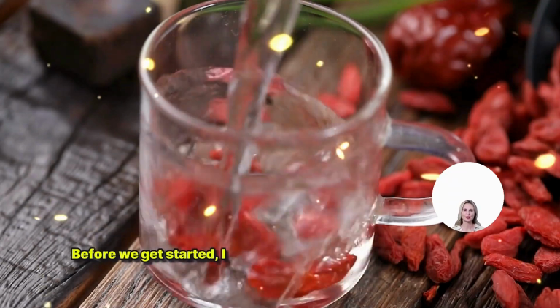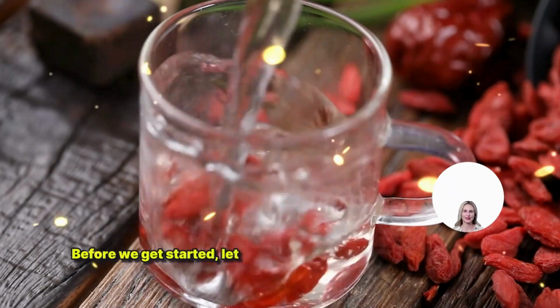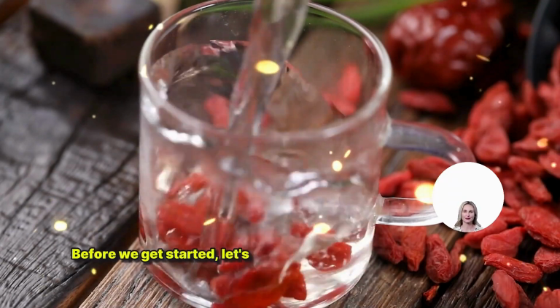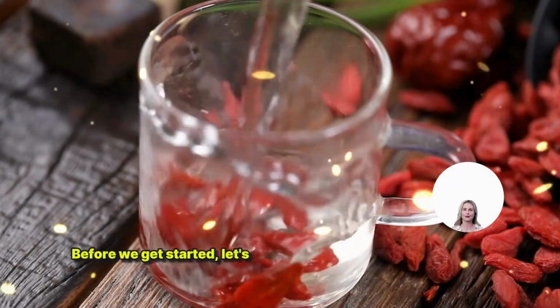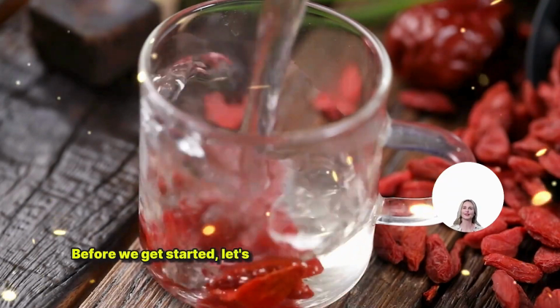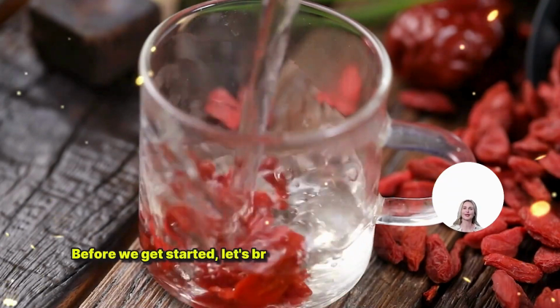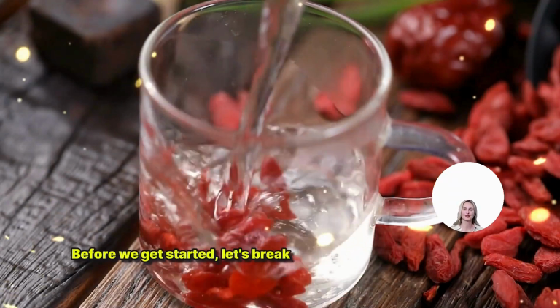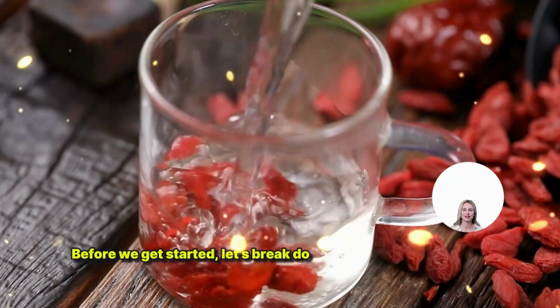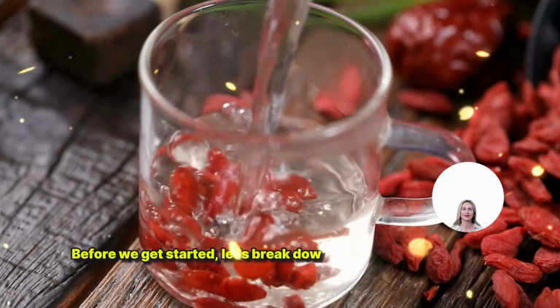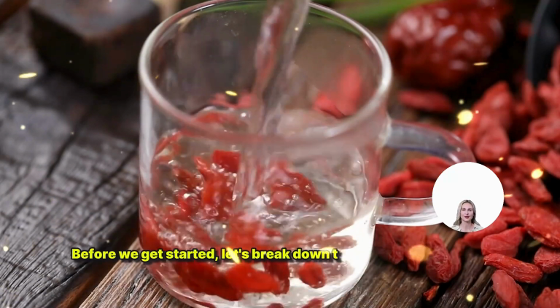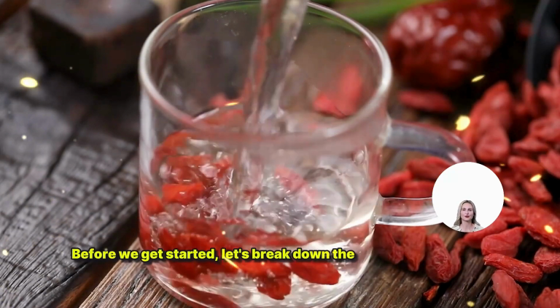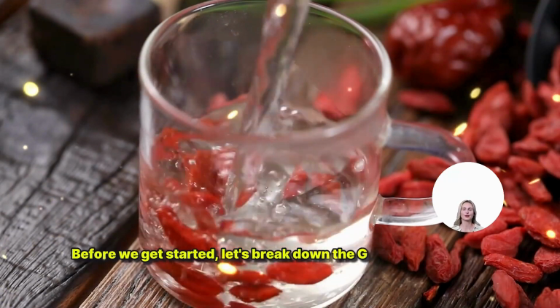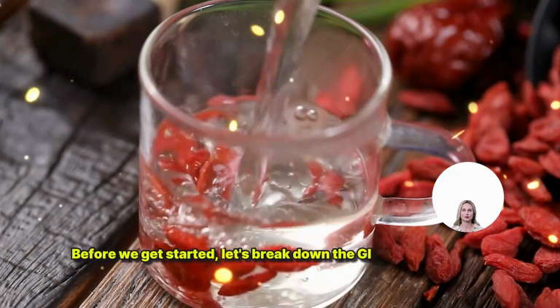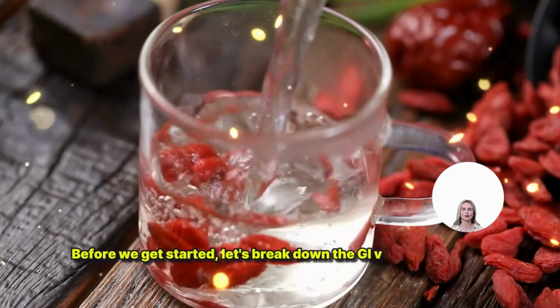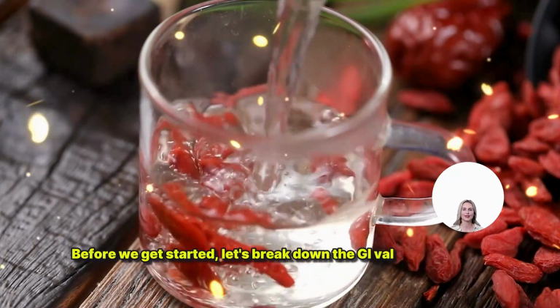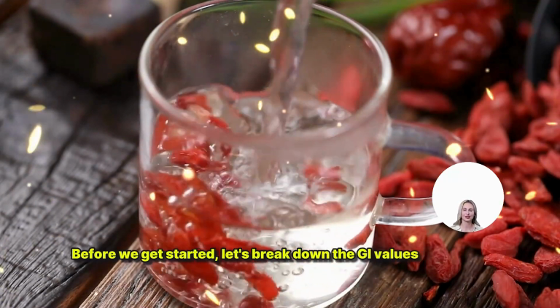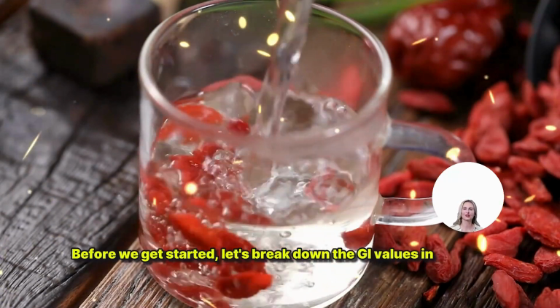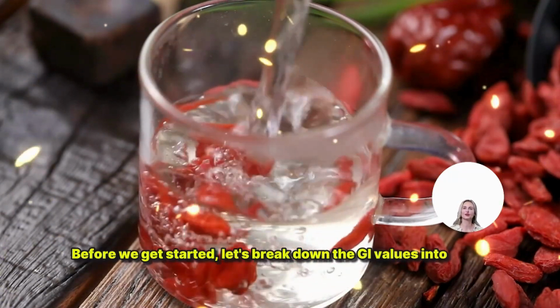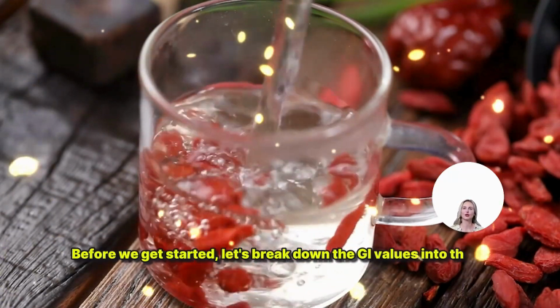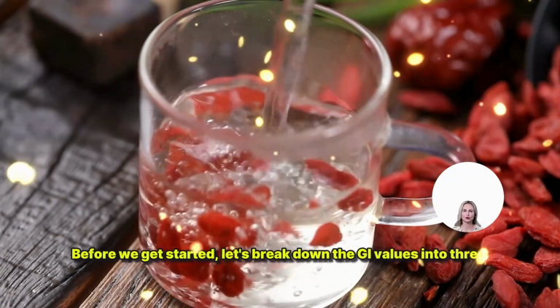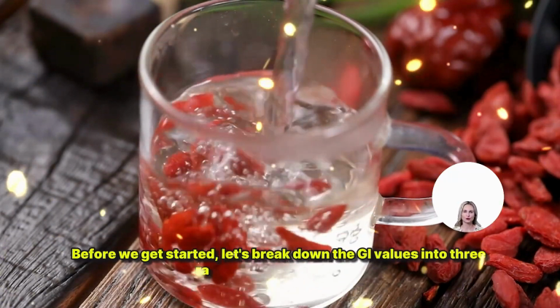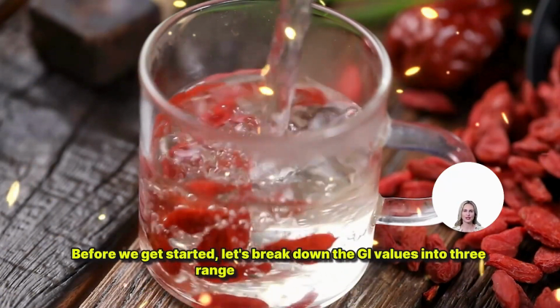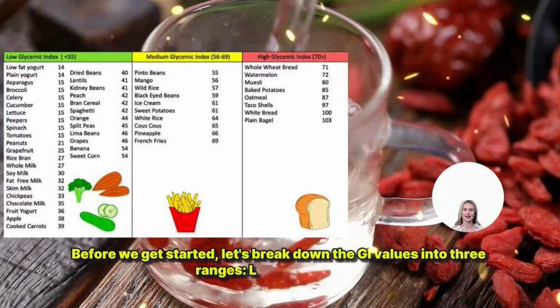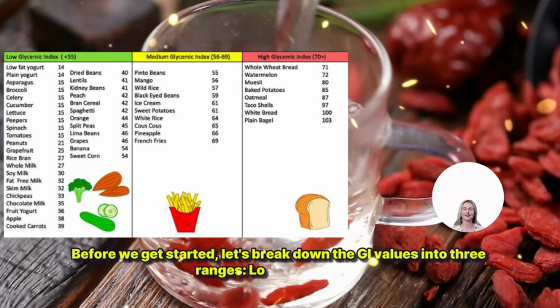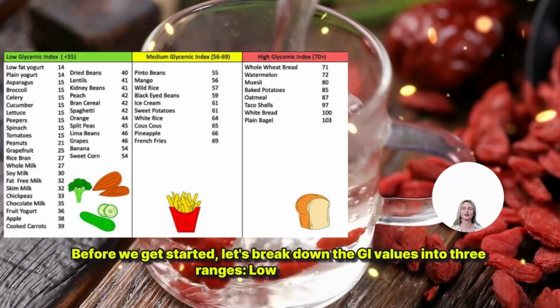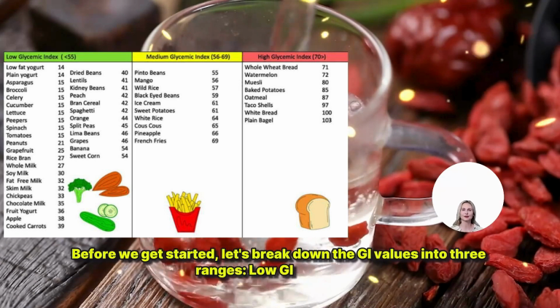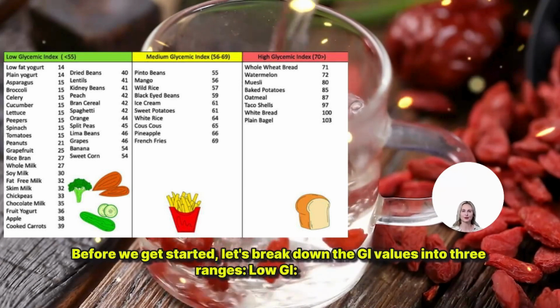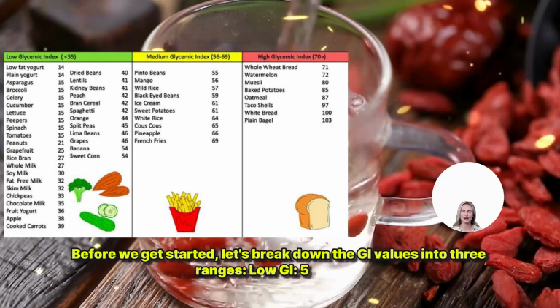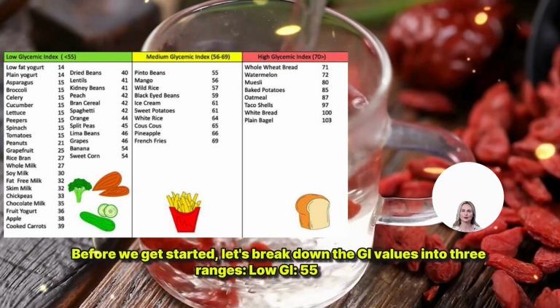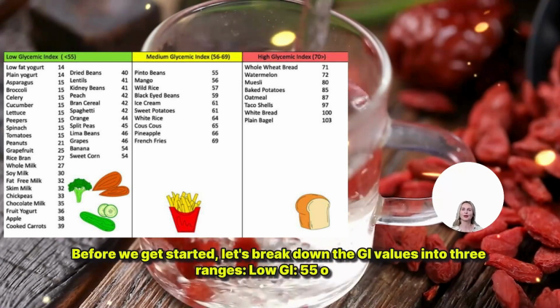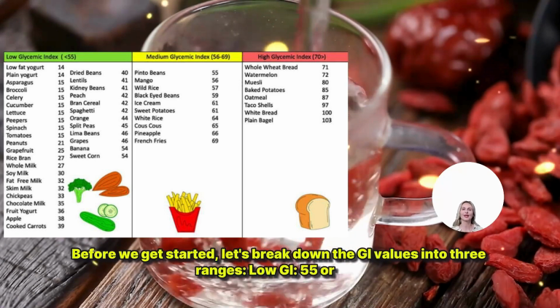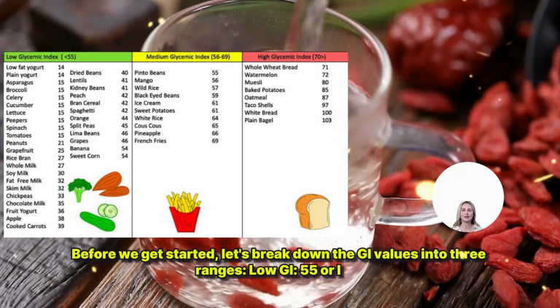Before we get started, let's break down the GI values into three ranges. Low GI: 55 or less.